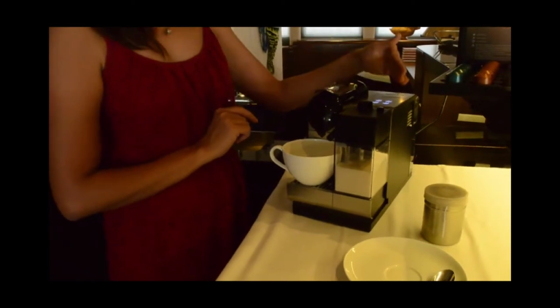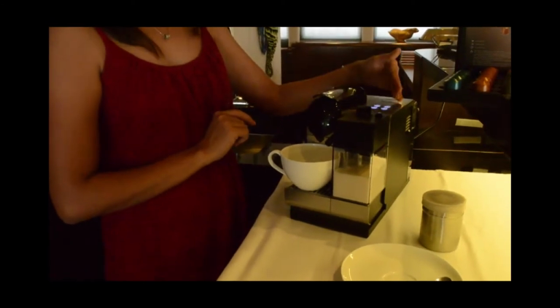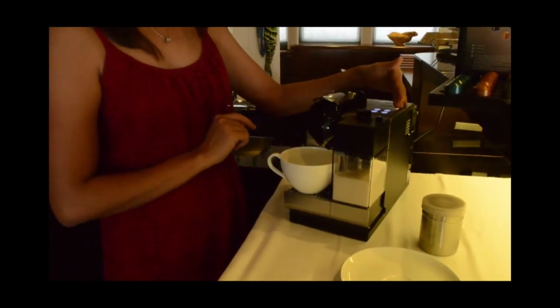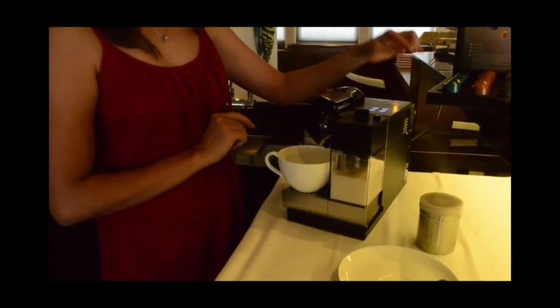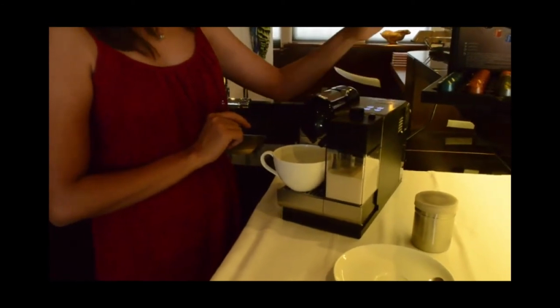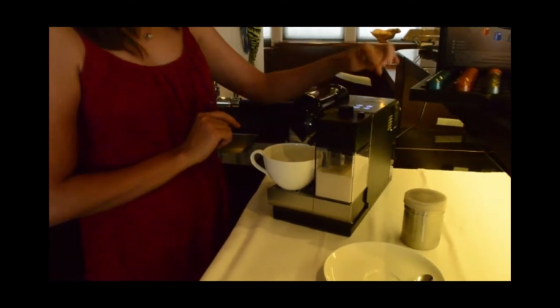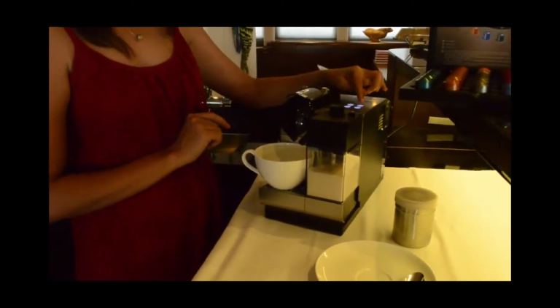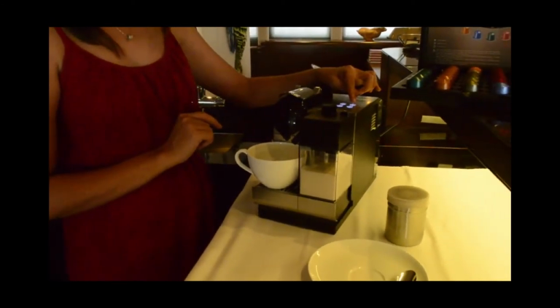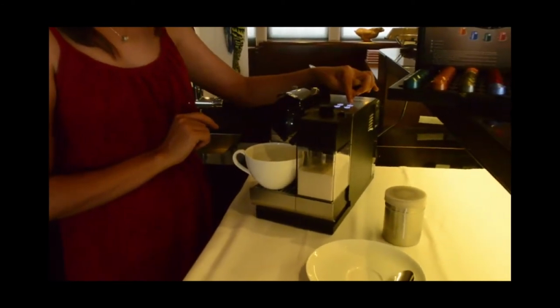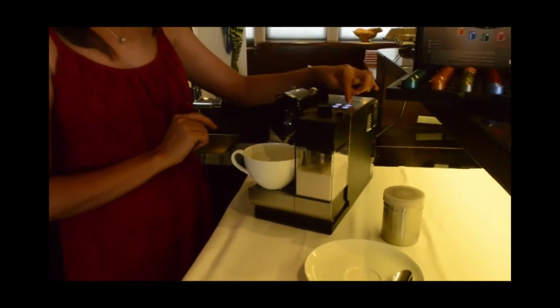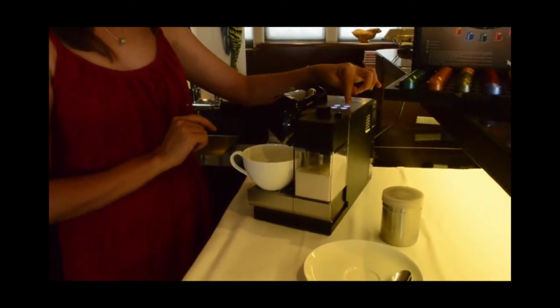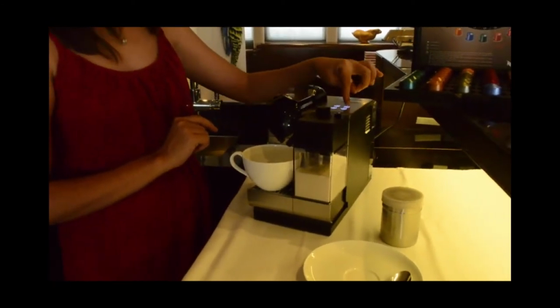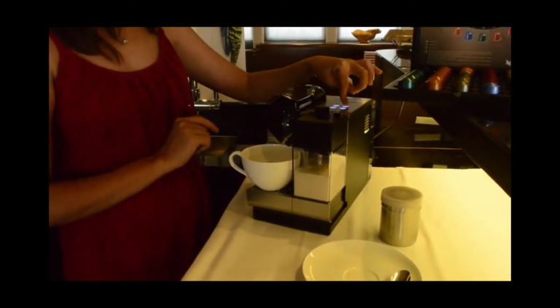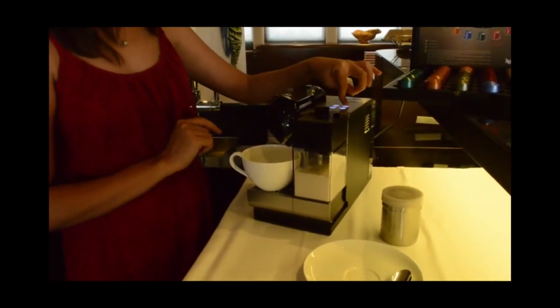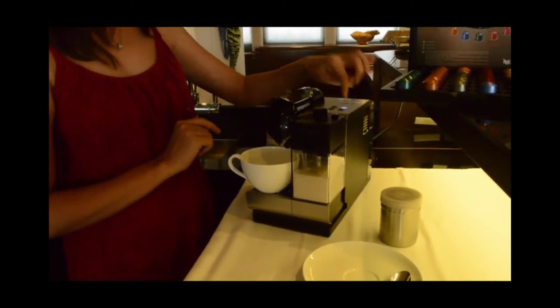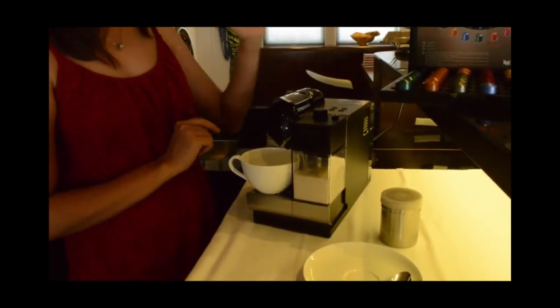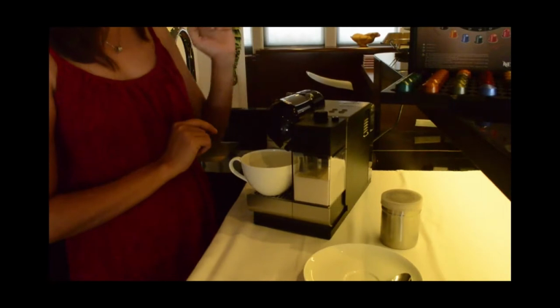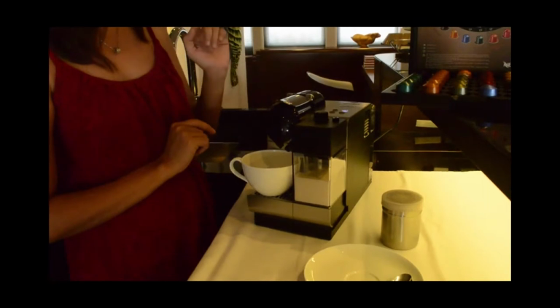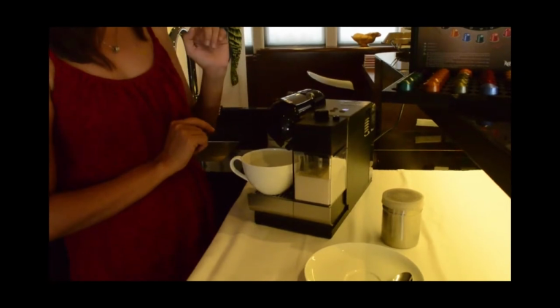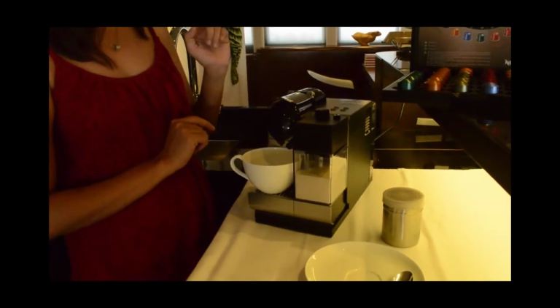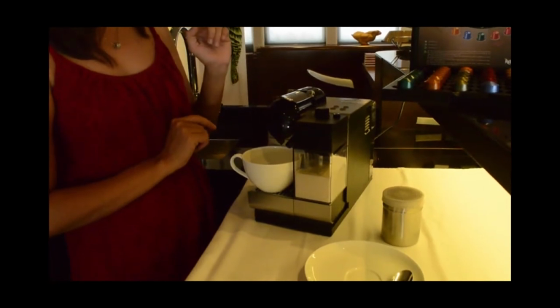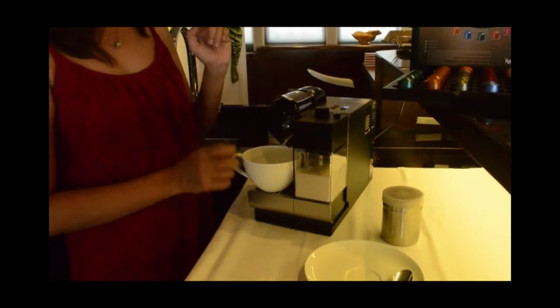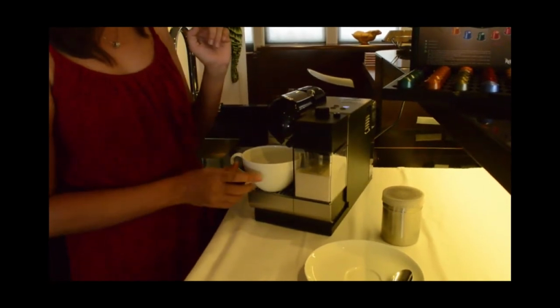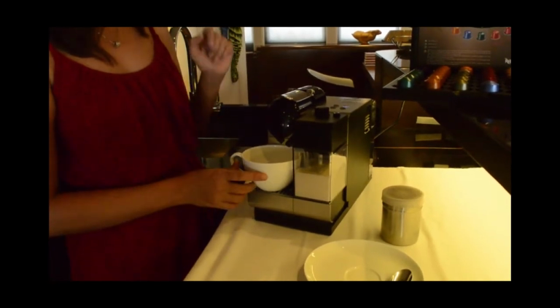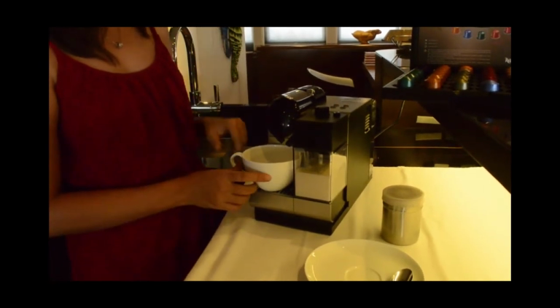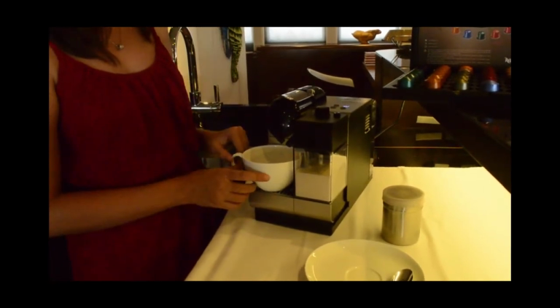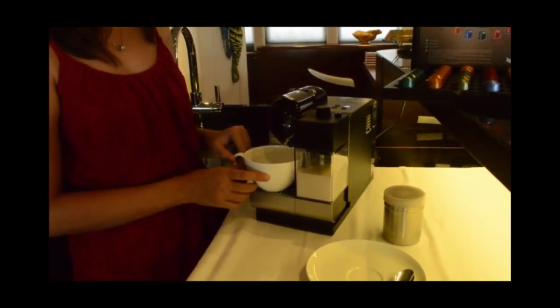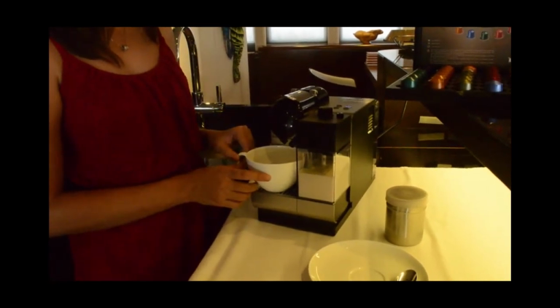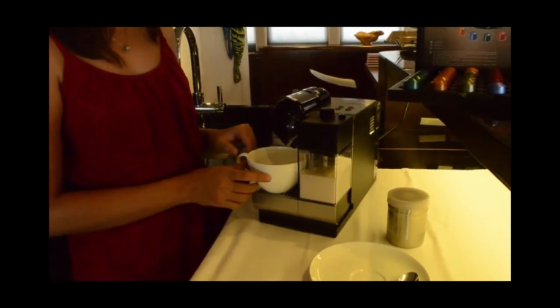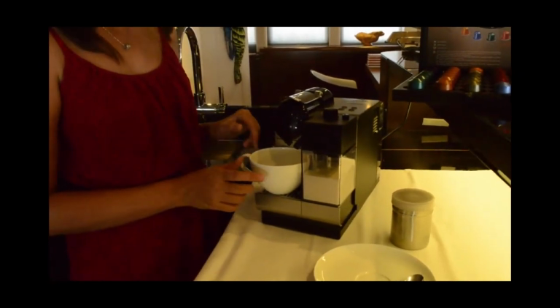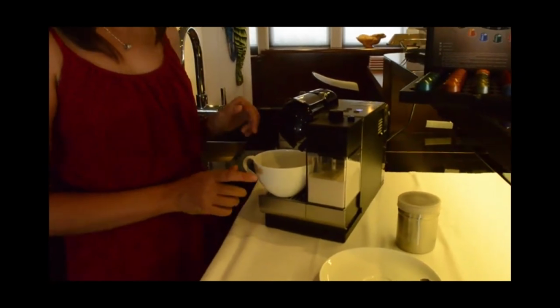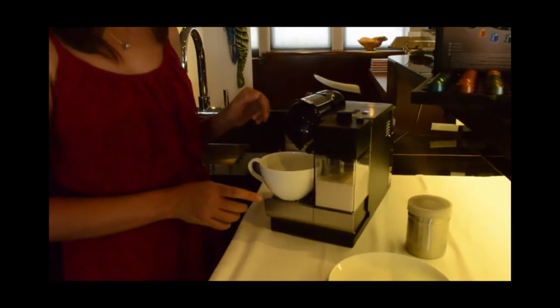So after that, press the button here, and it's going to make your cappuccino.